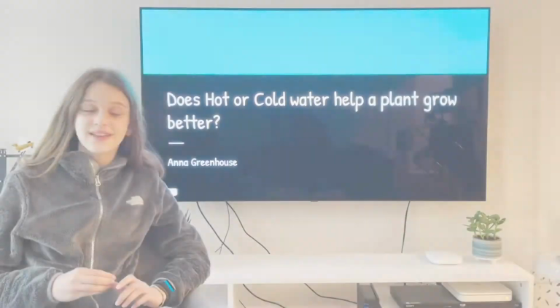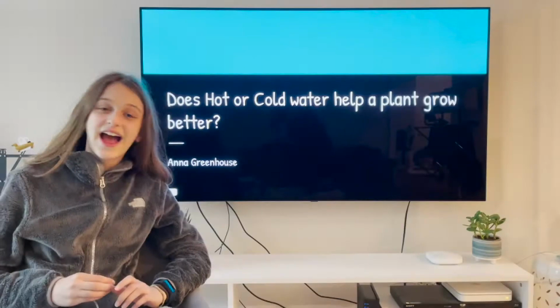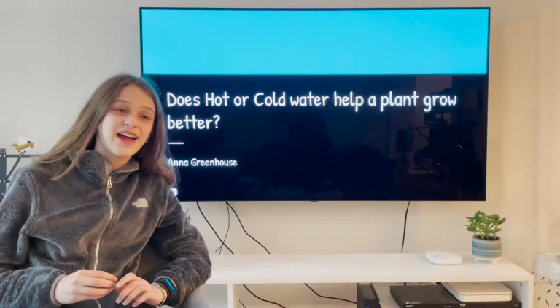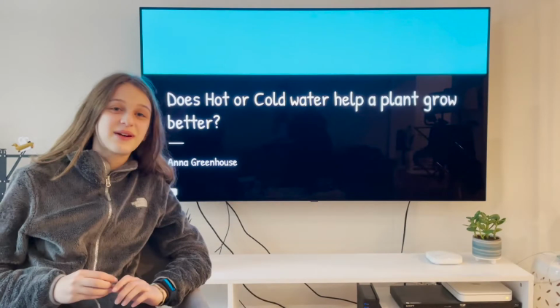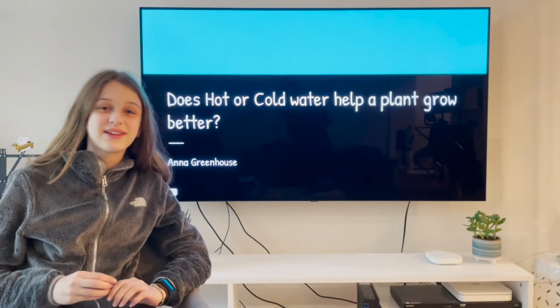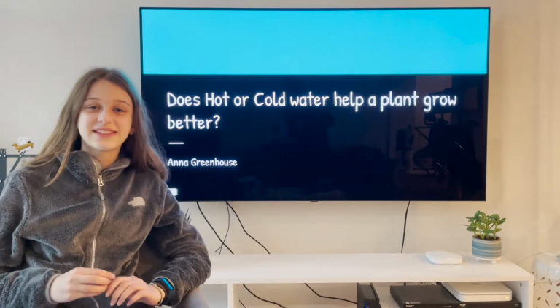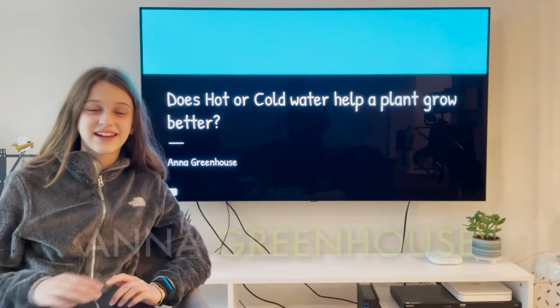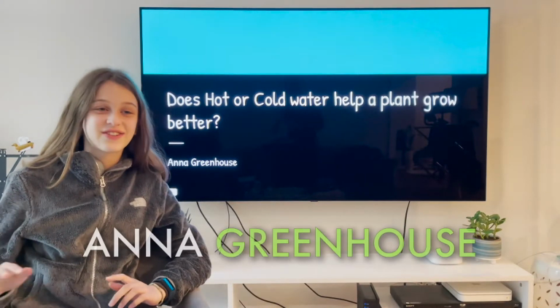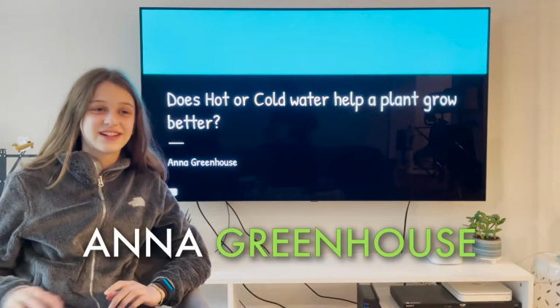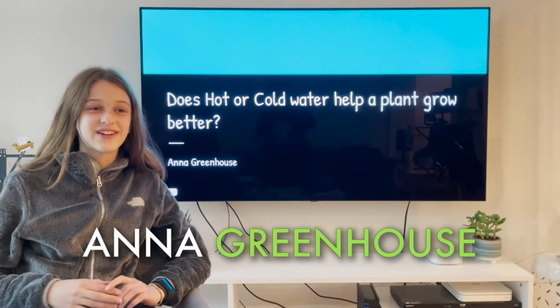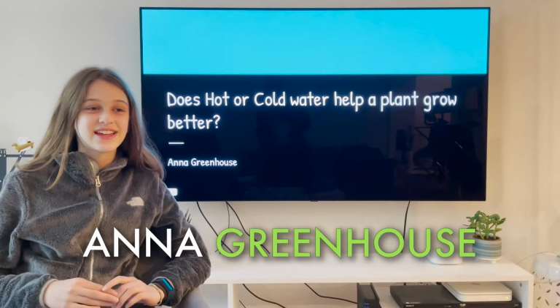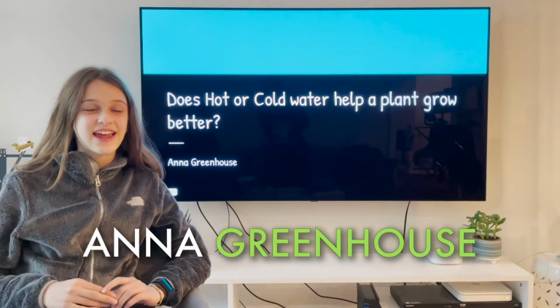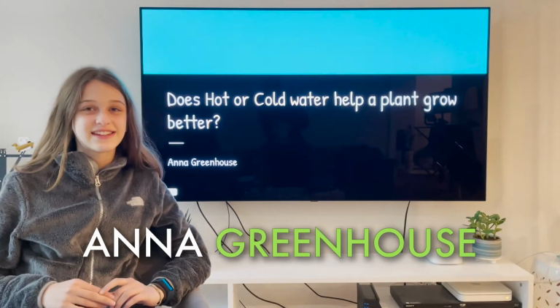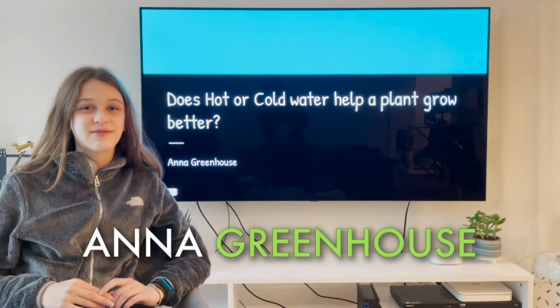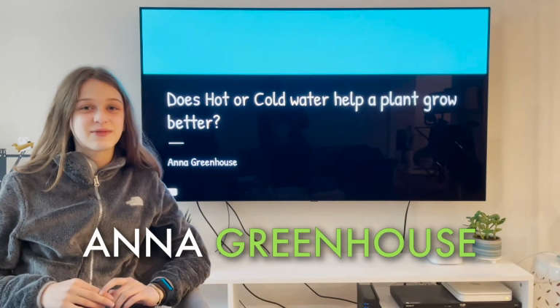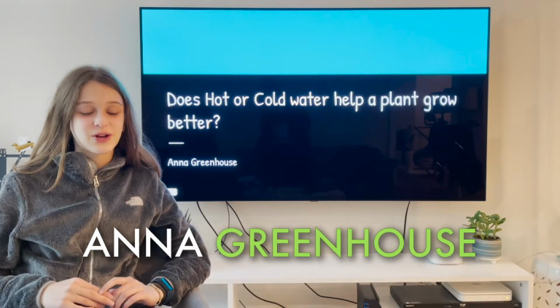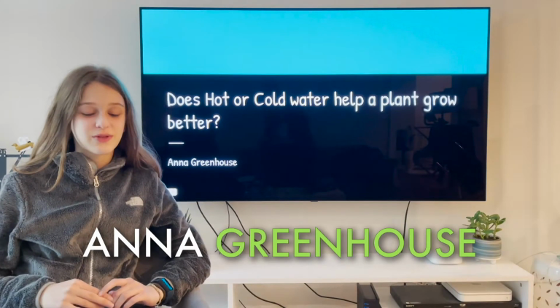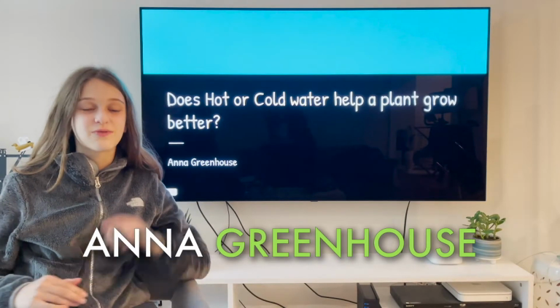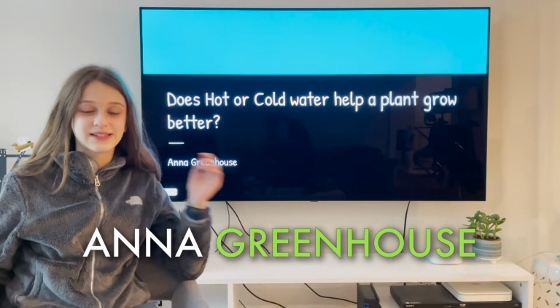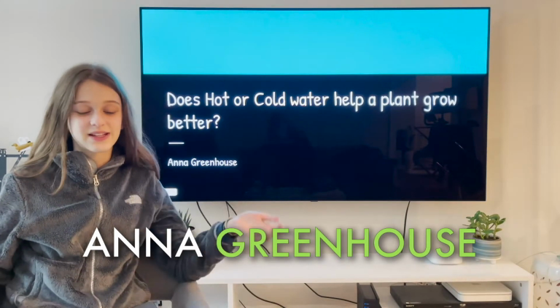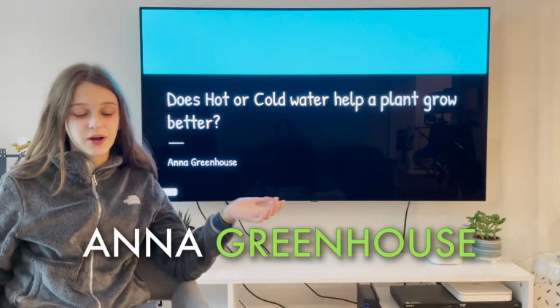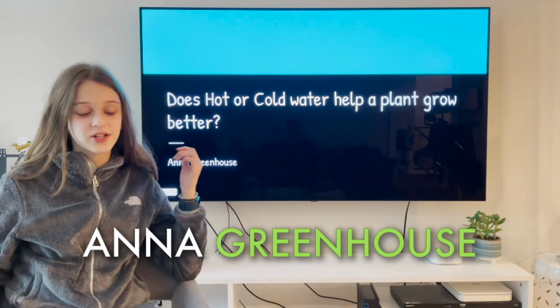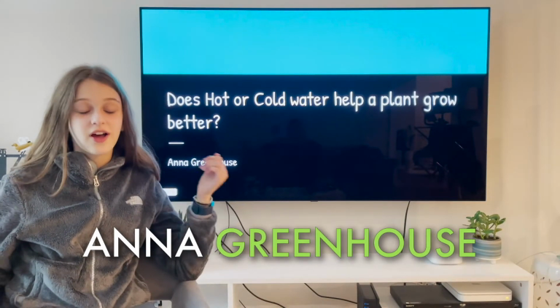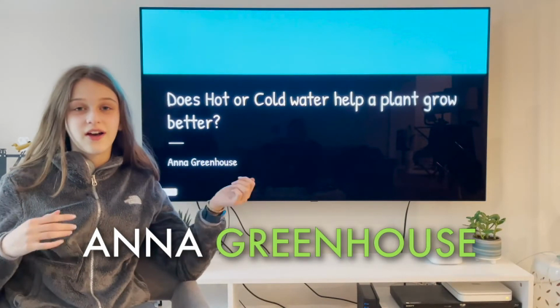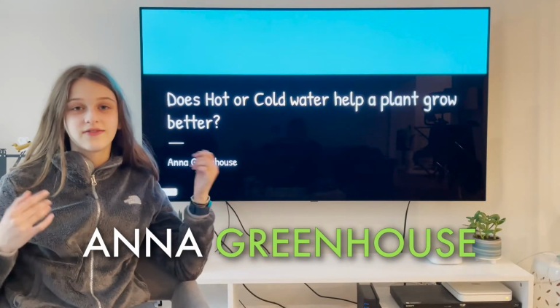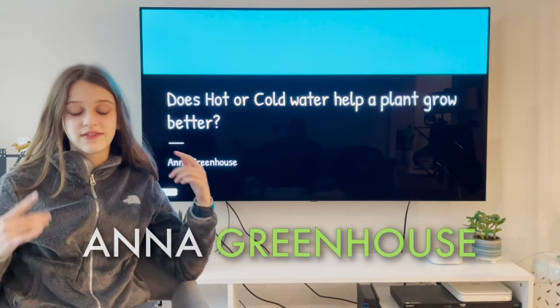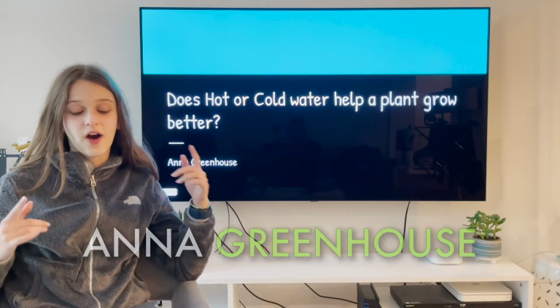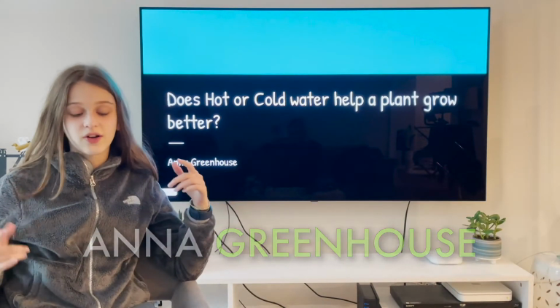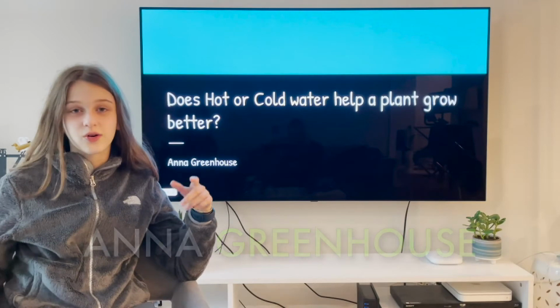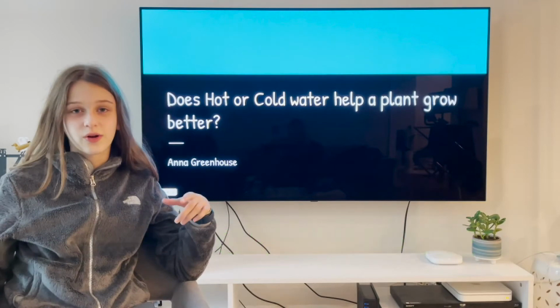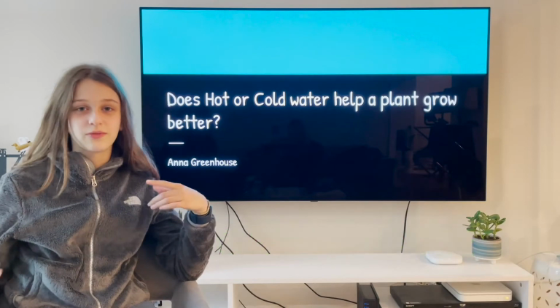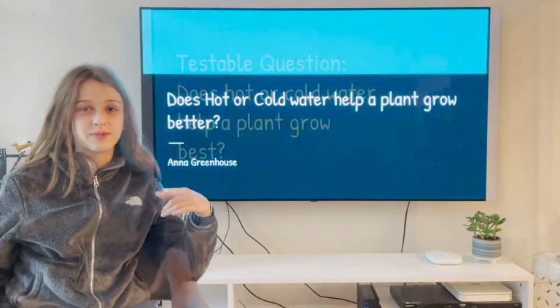Hi, my name is Anna Greenhouse, and today I'm going to be sharing with you my science project about whether hot or cold water helps a plant.